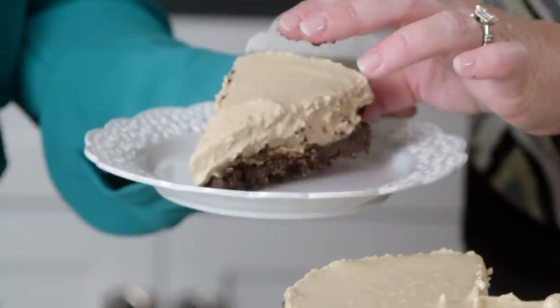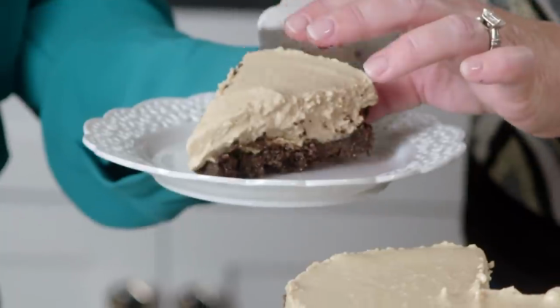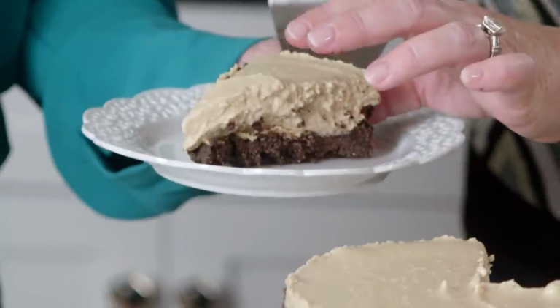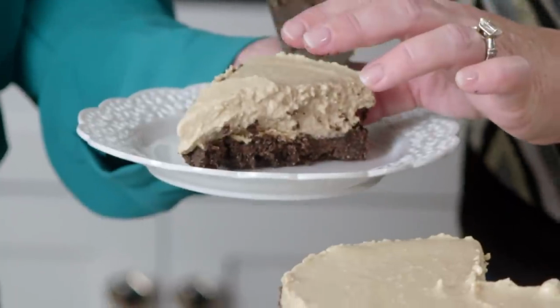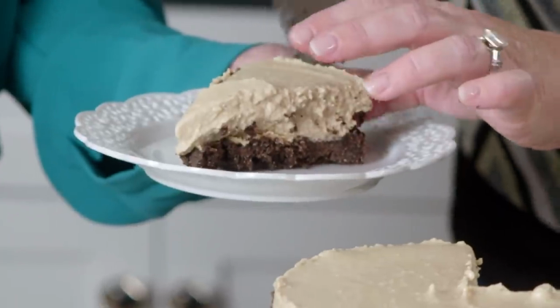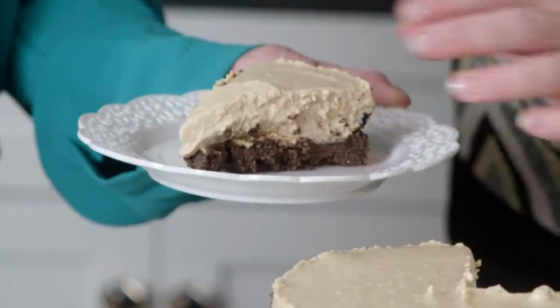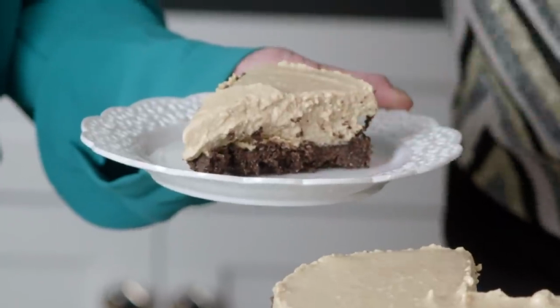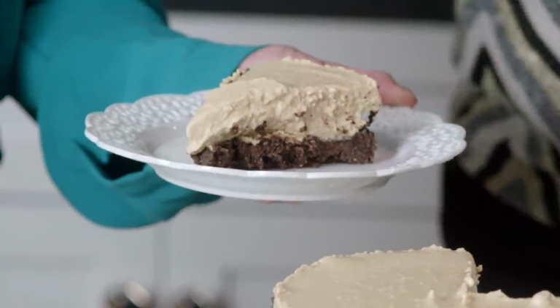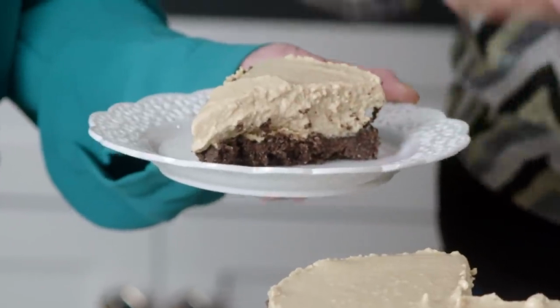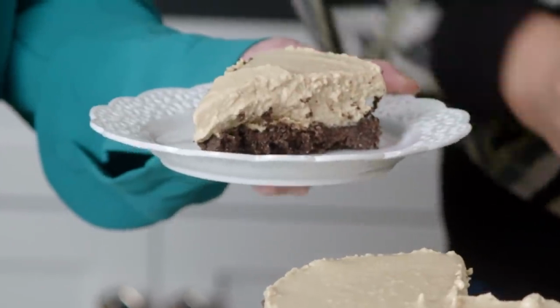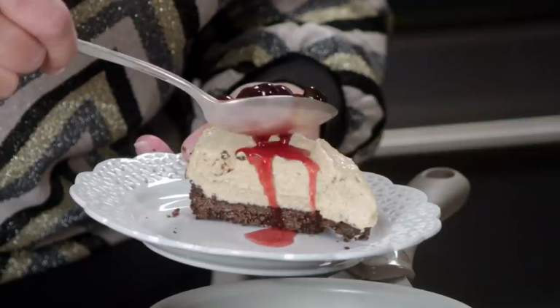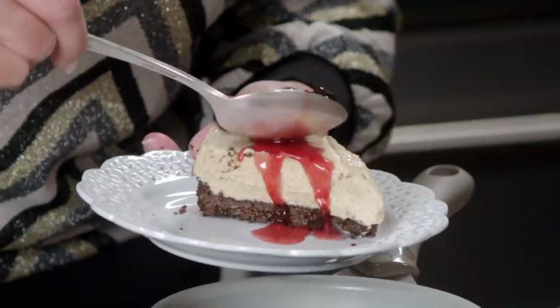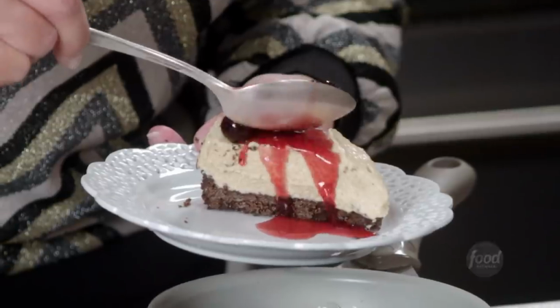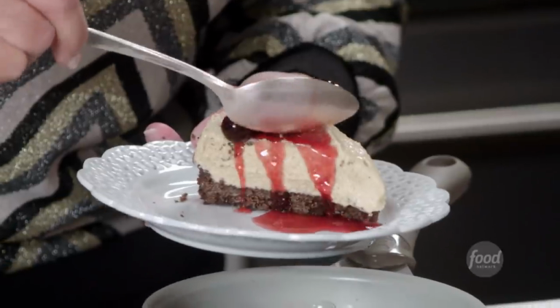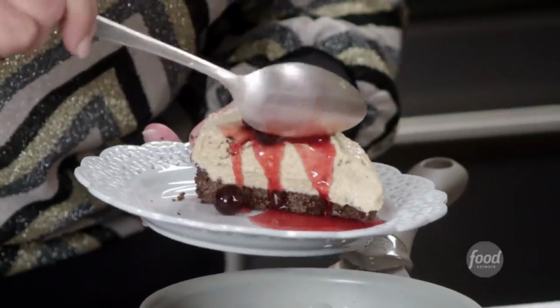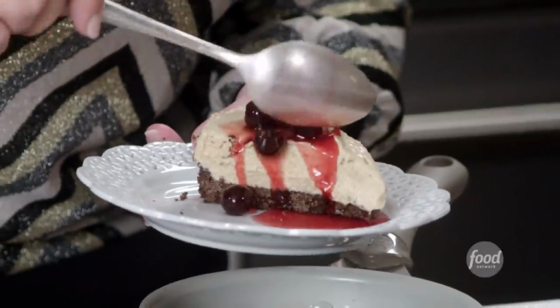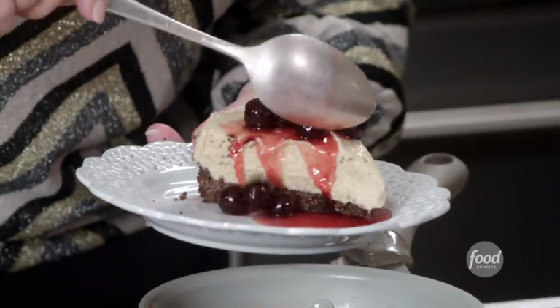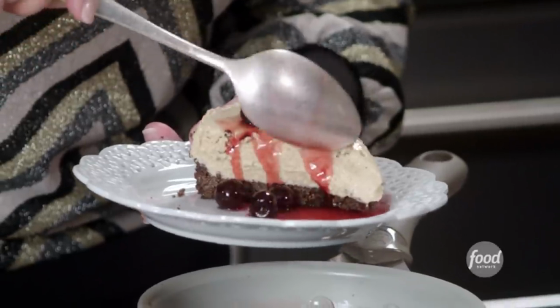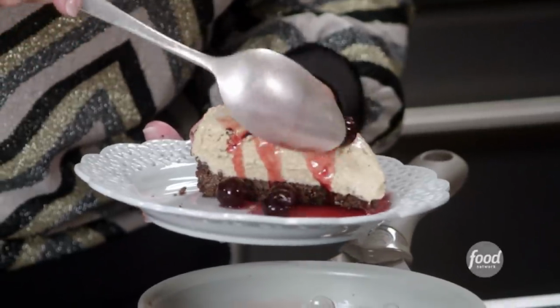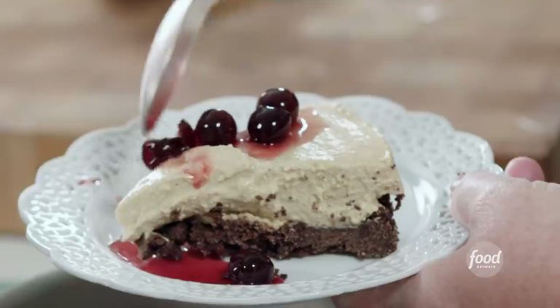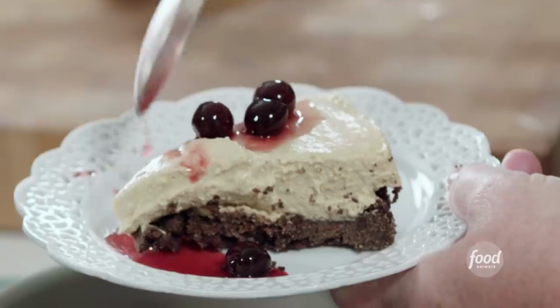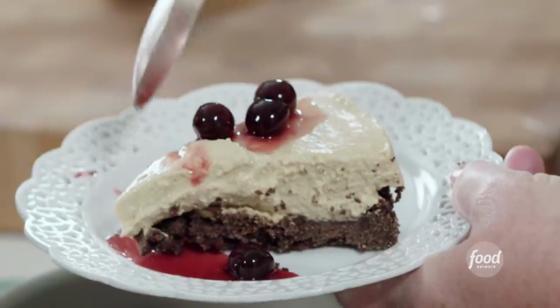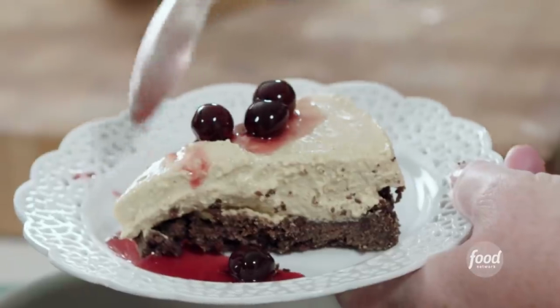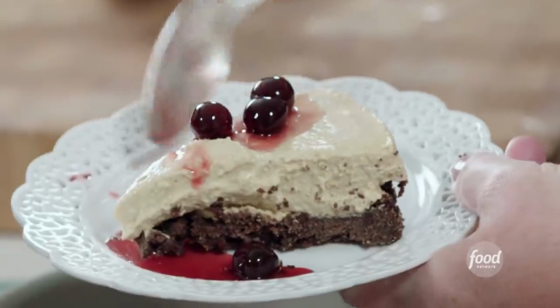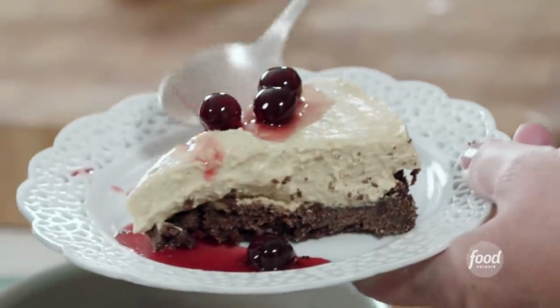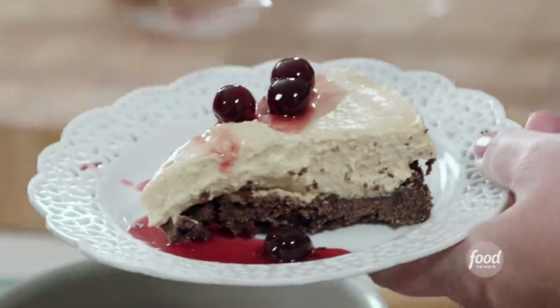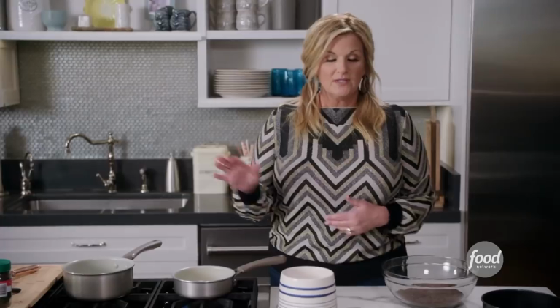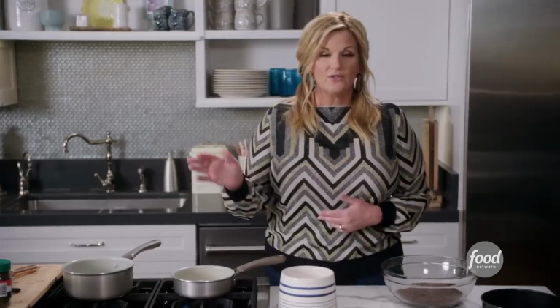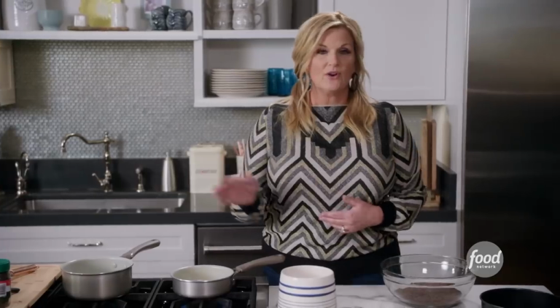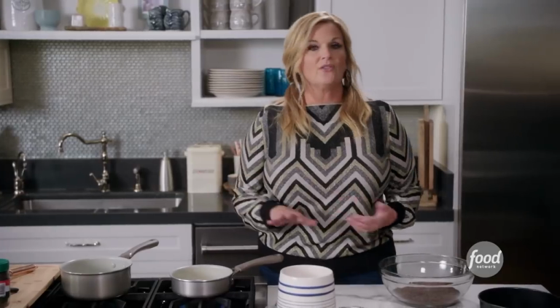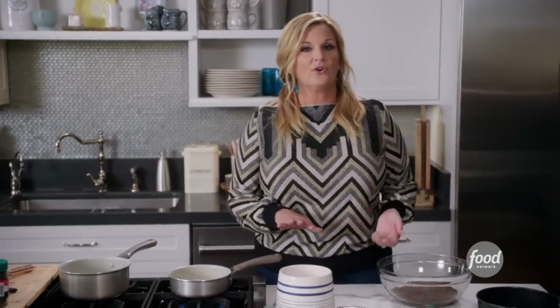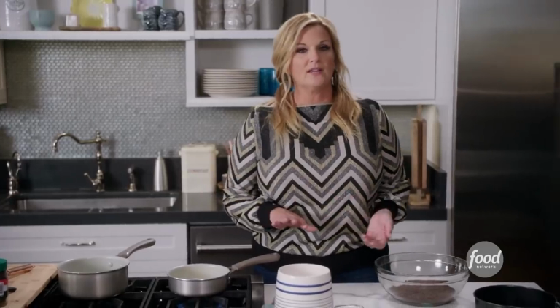An espresso ricotta cheesecake. And it's no-bake, so it's super easy. I'm just going to start on the crust.